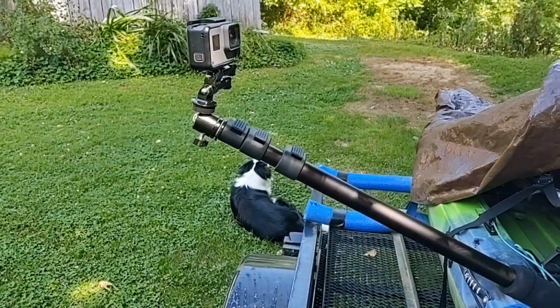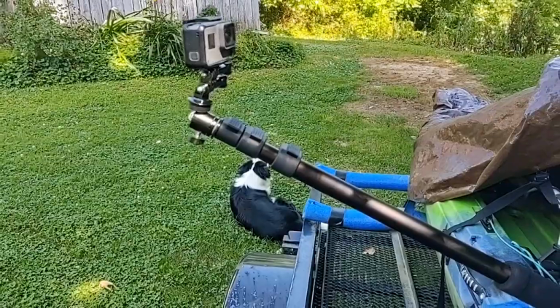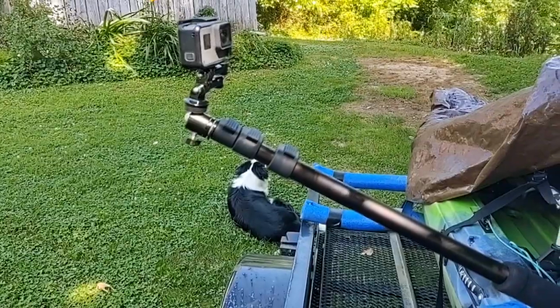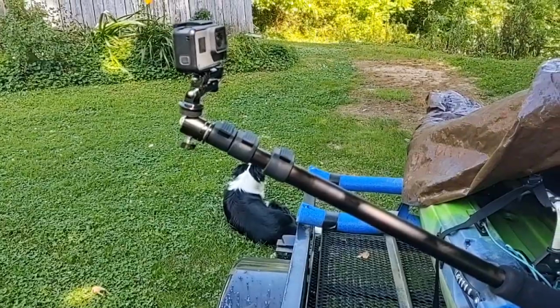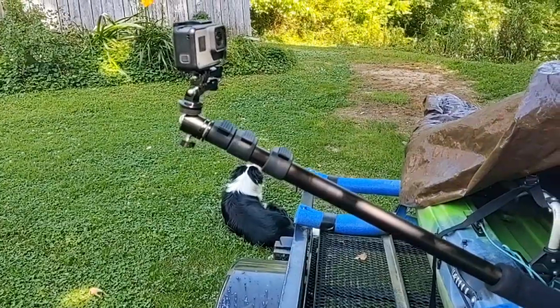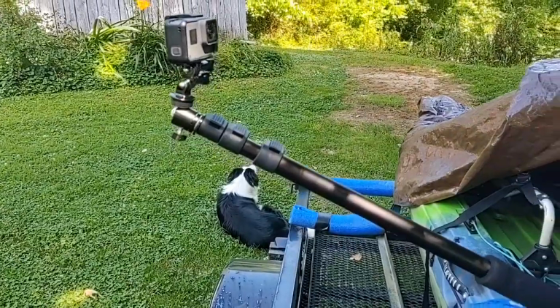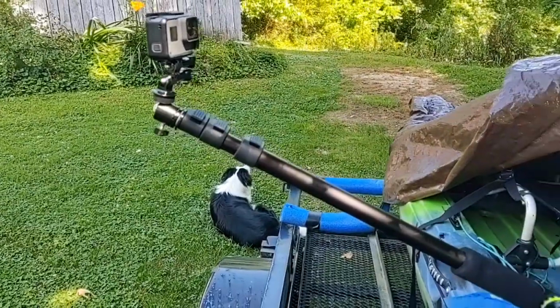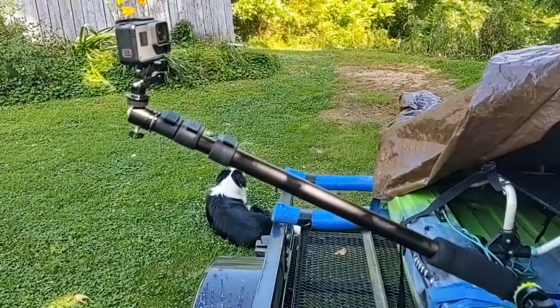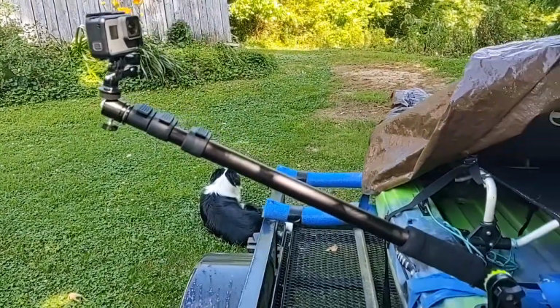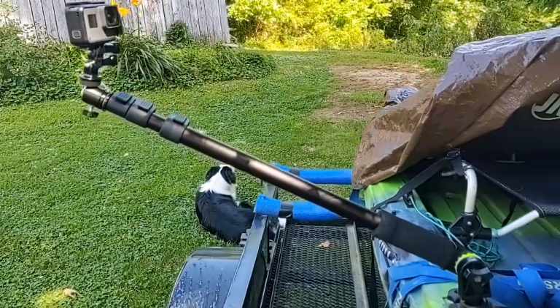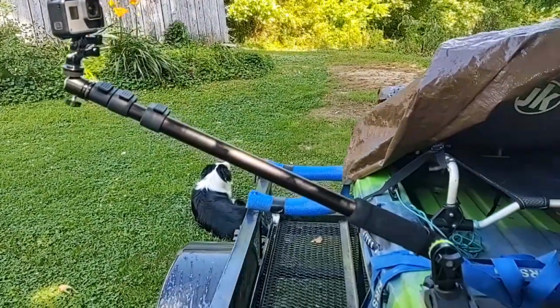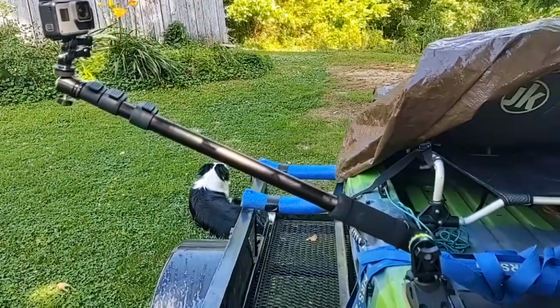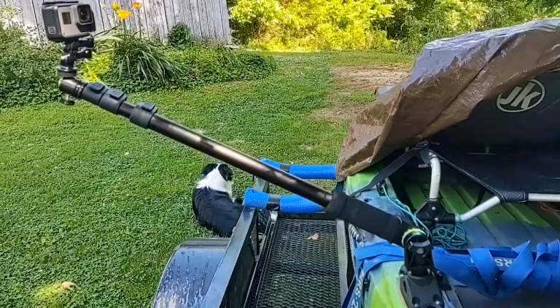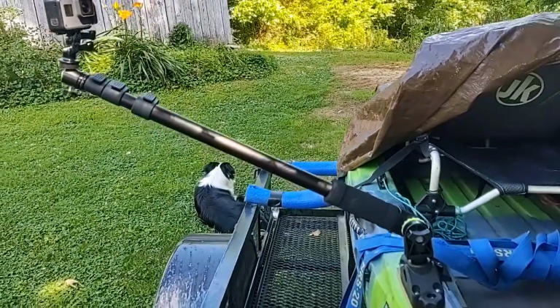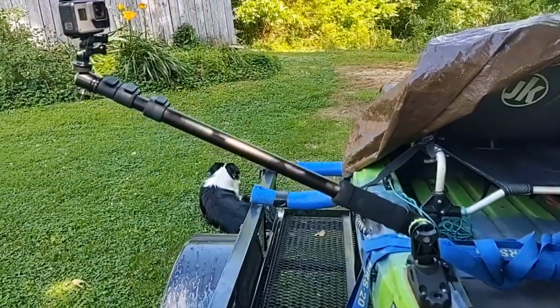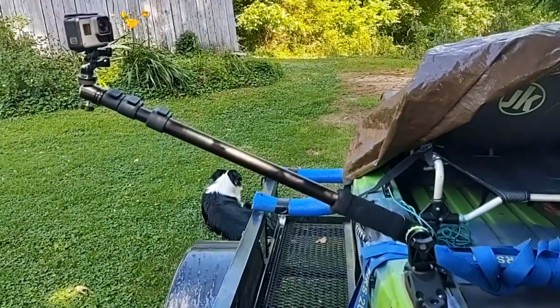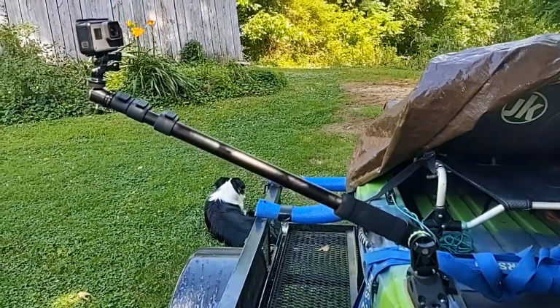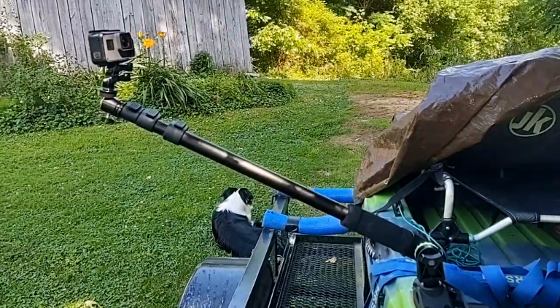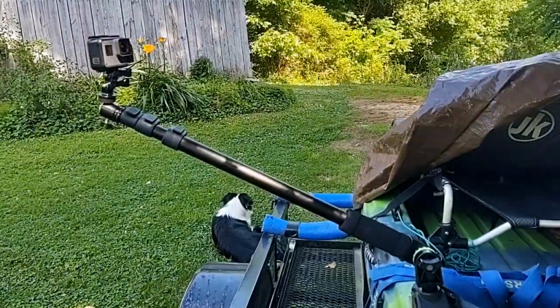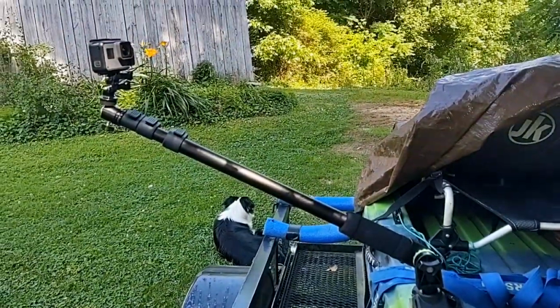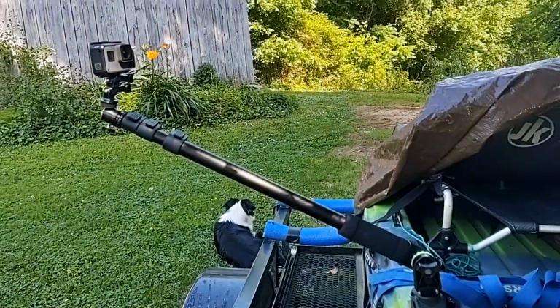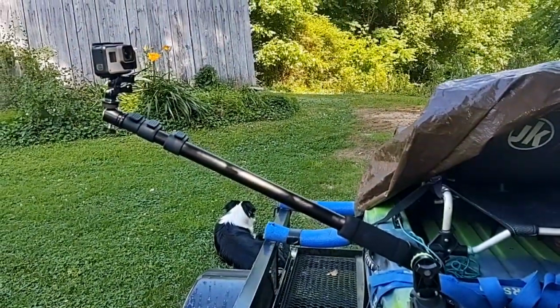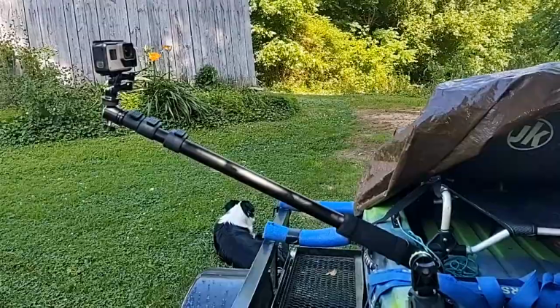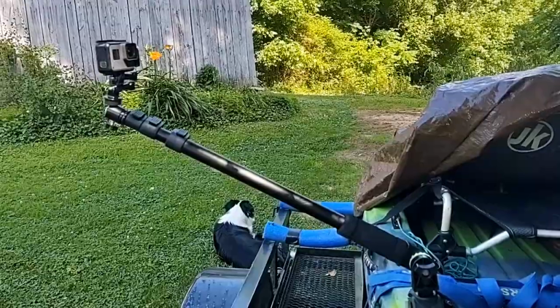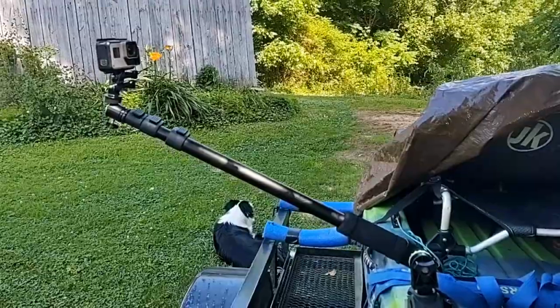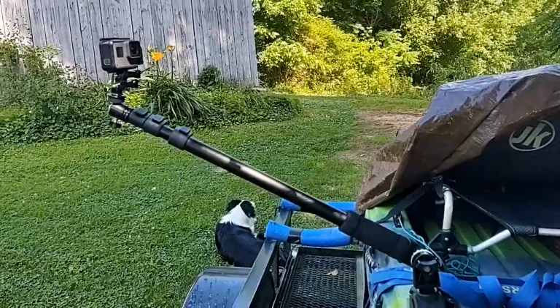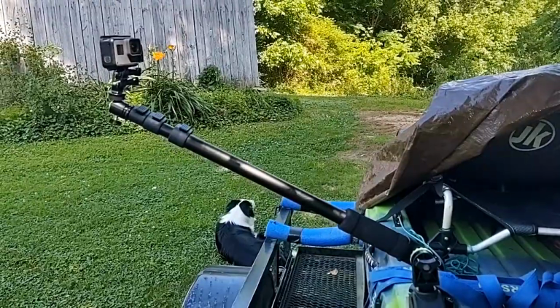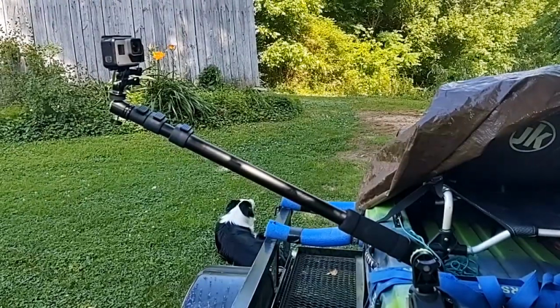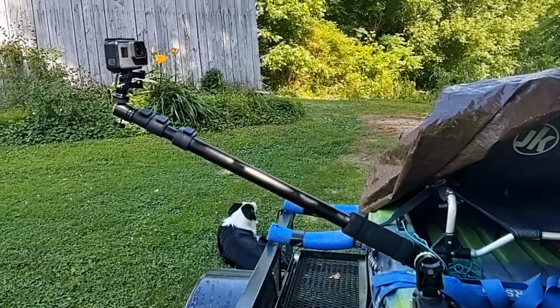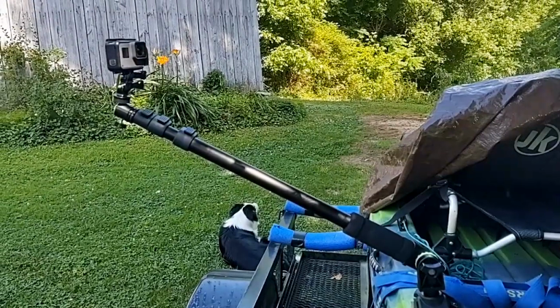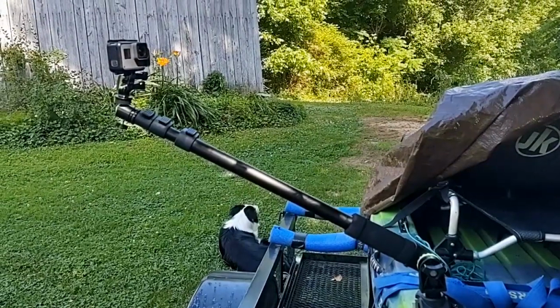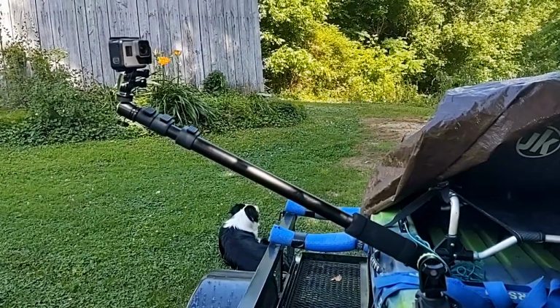I'm going to try them out tomorrow when I hit the river and see what happens. Thanks for watching.